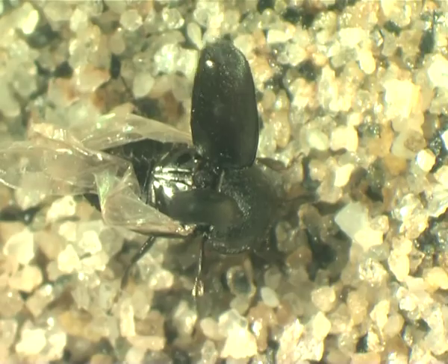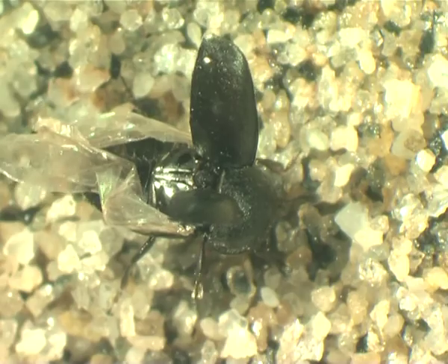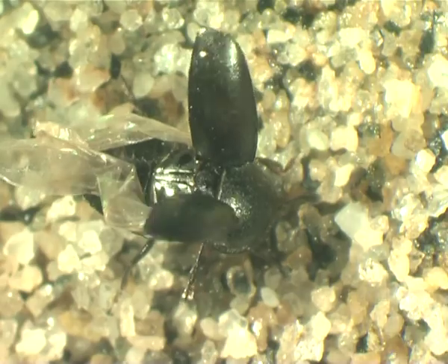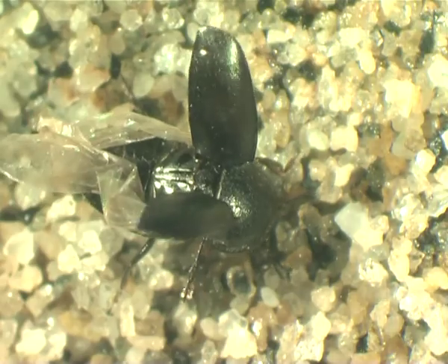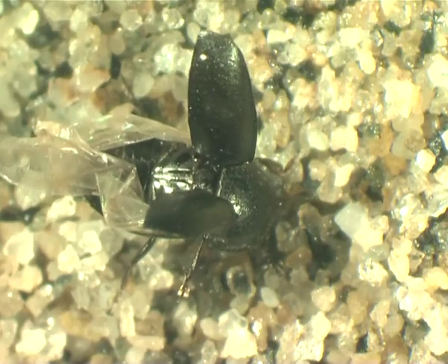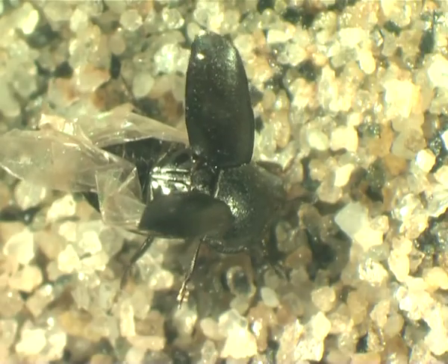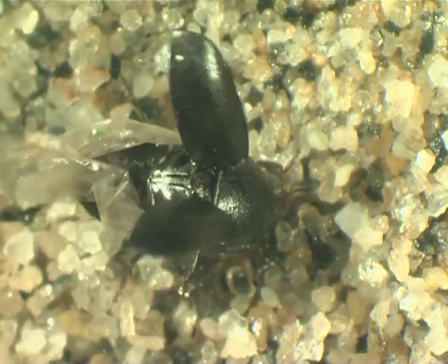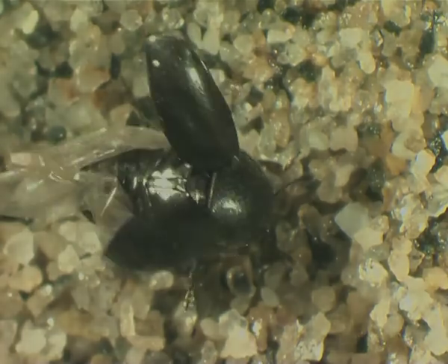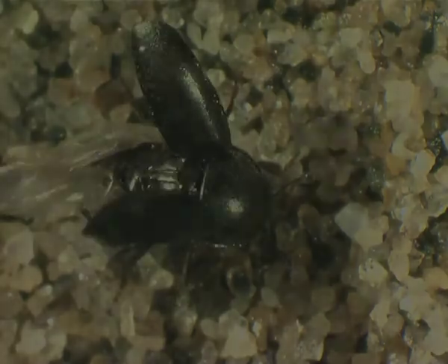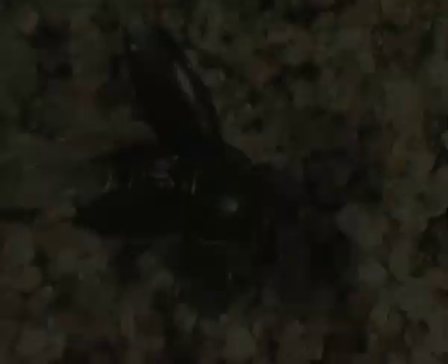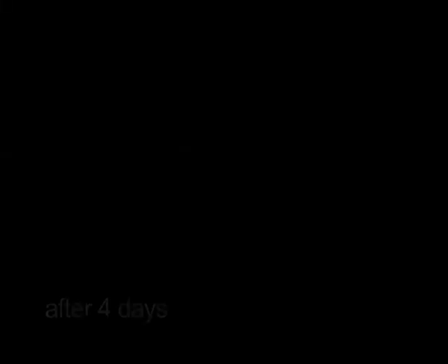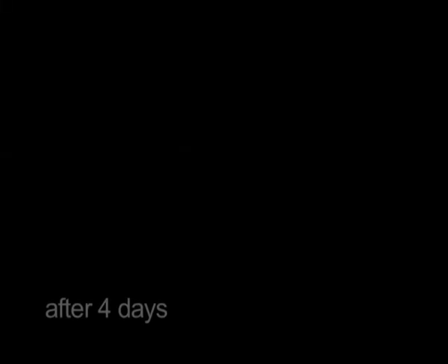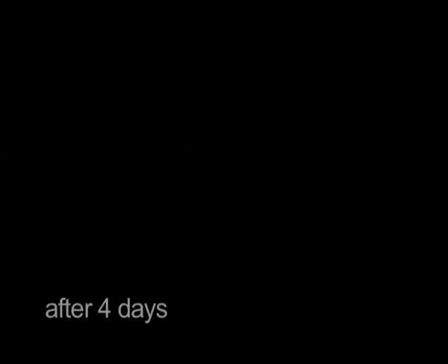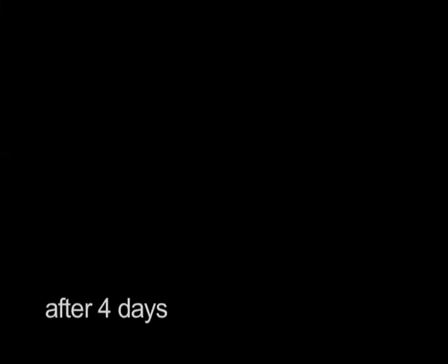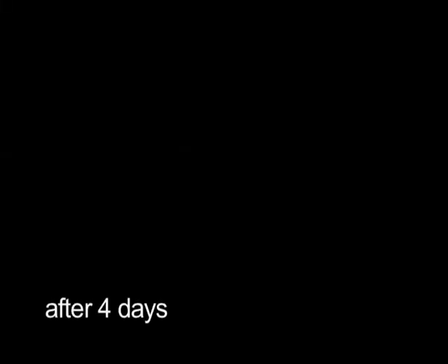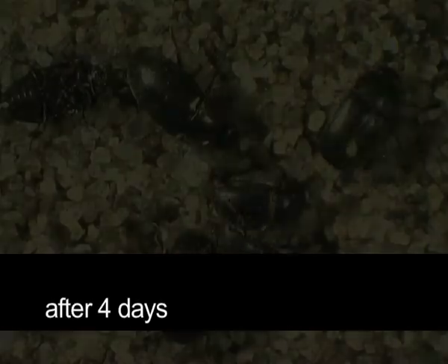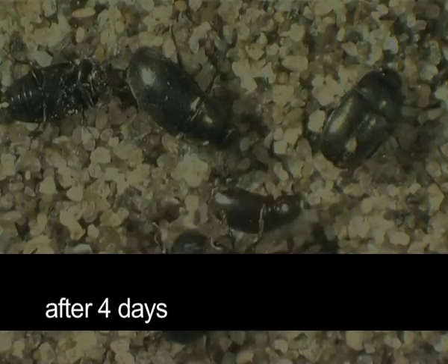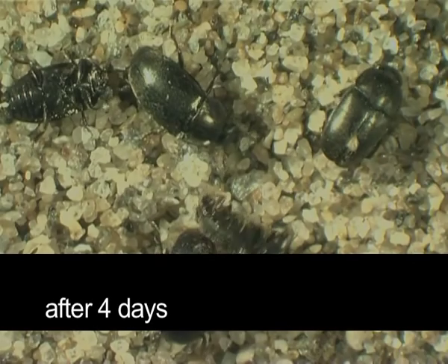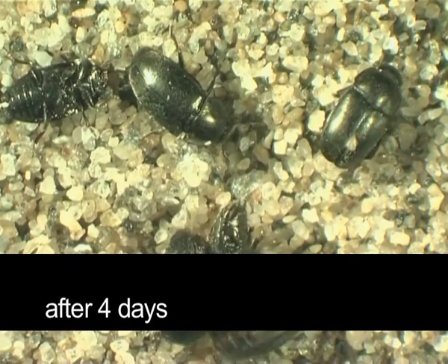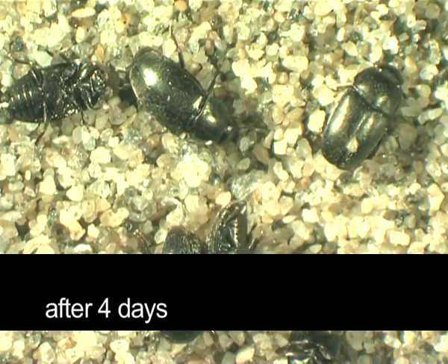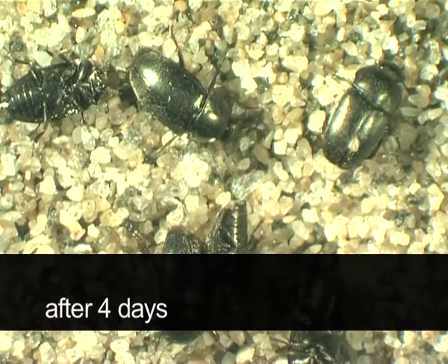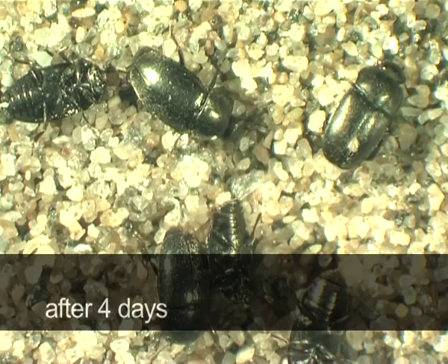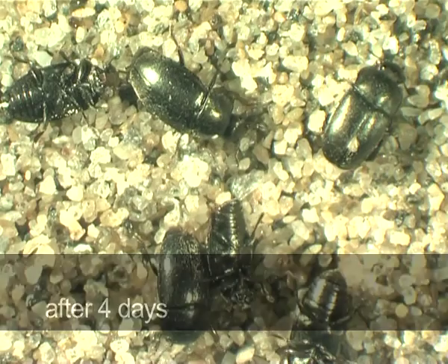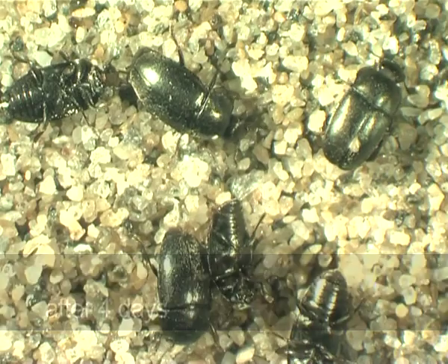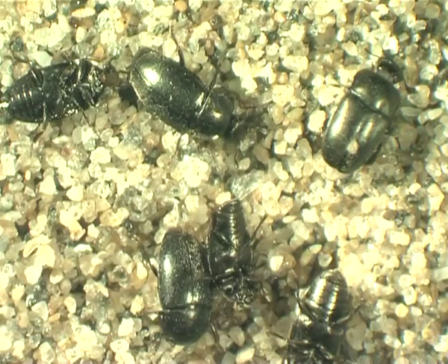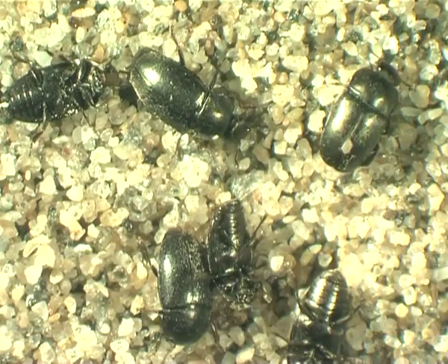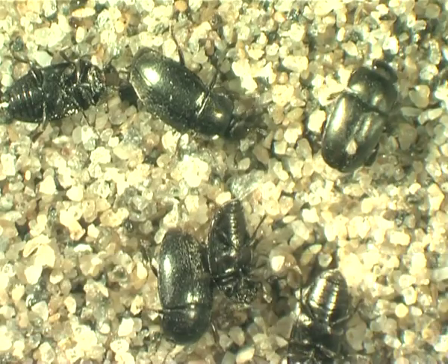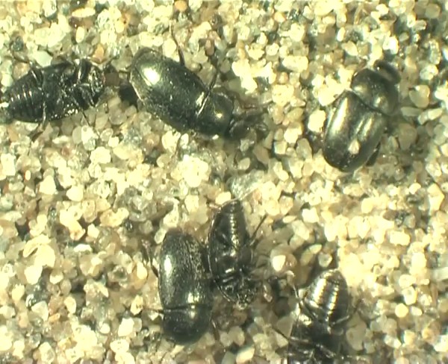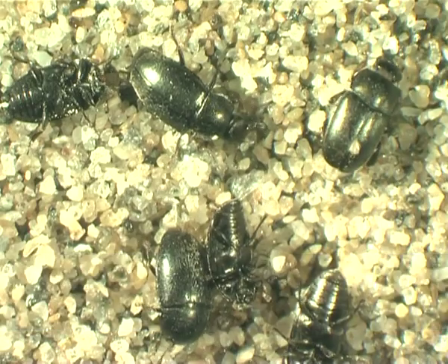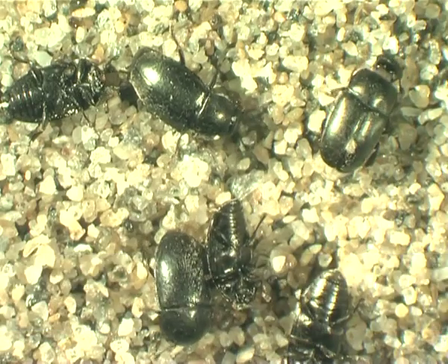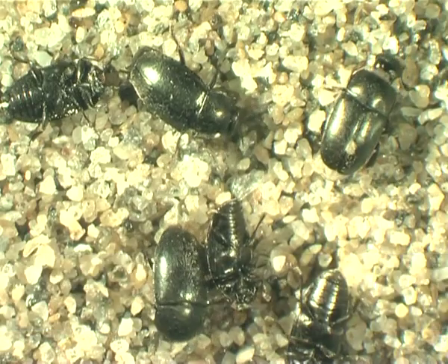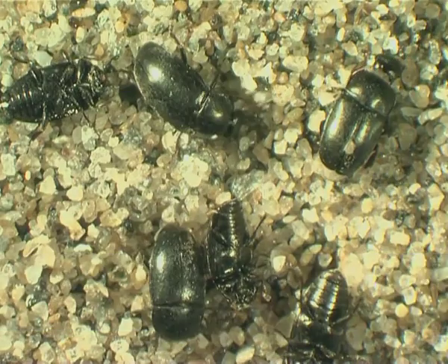They don't fall off and die immediately, like with other insecticides. But they will not feed or destroy the buds anymore.